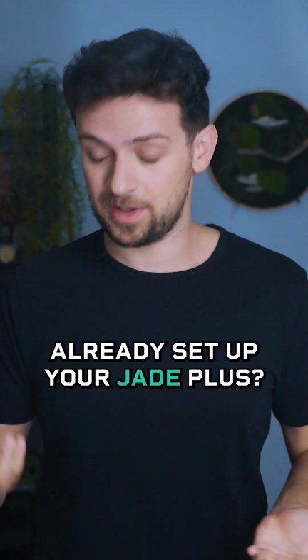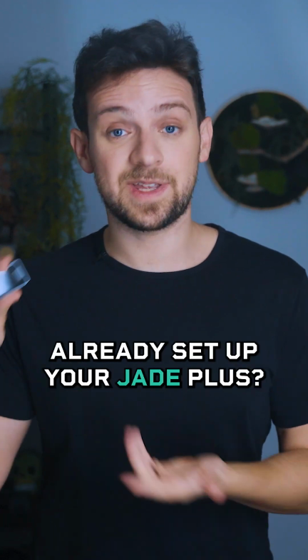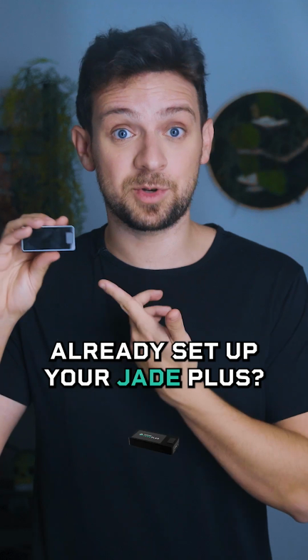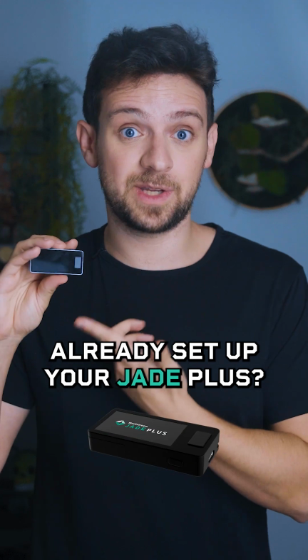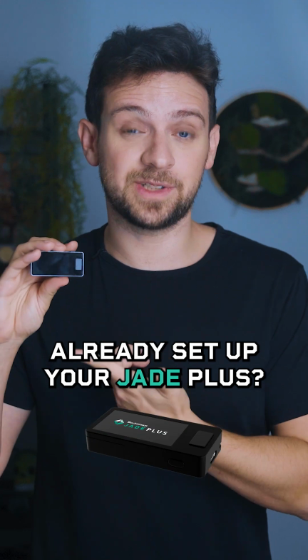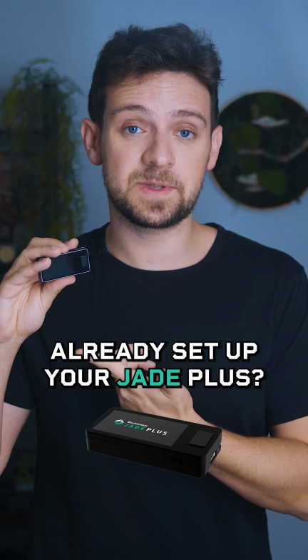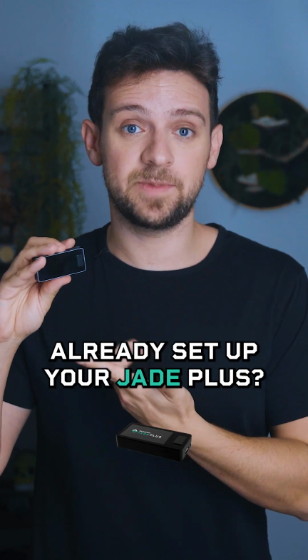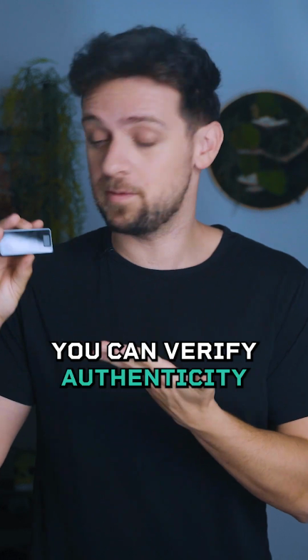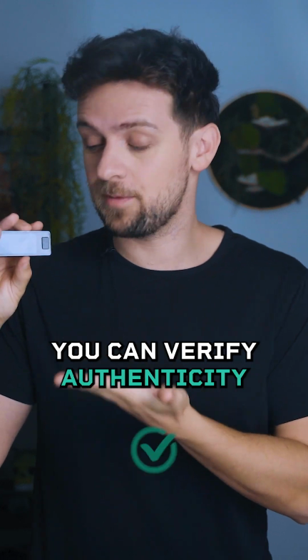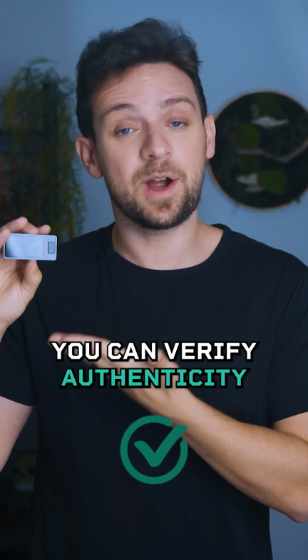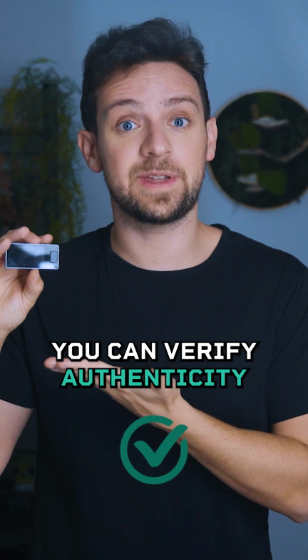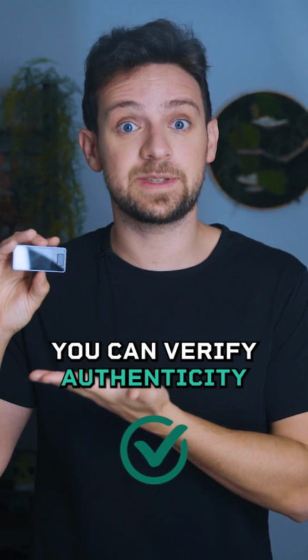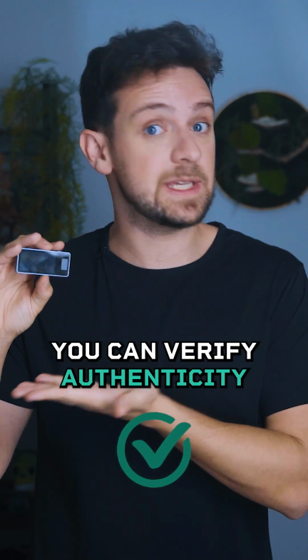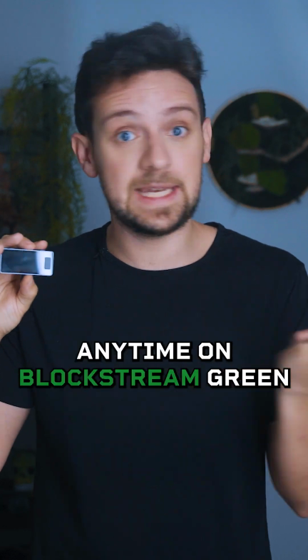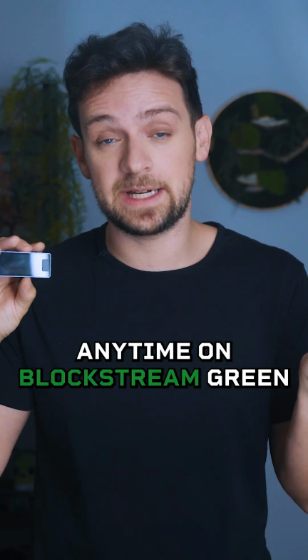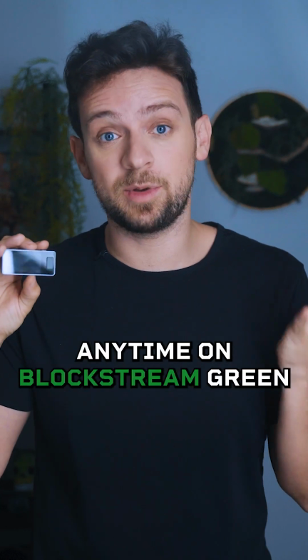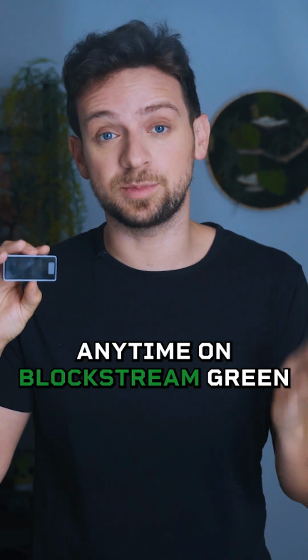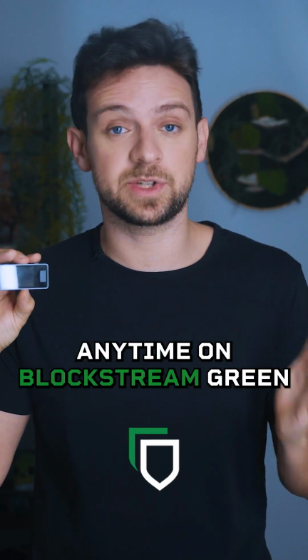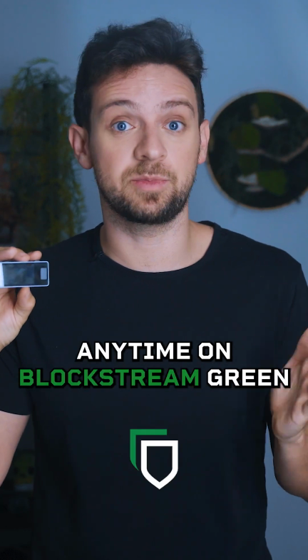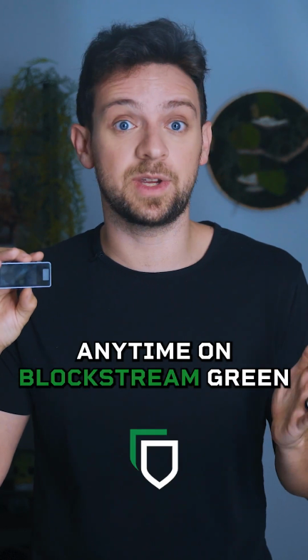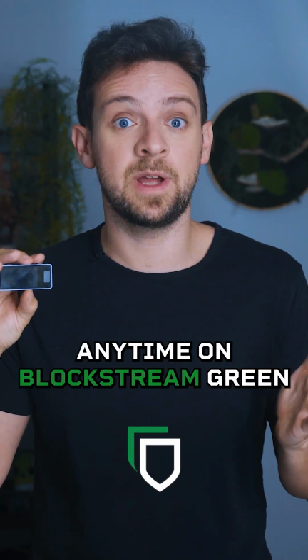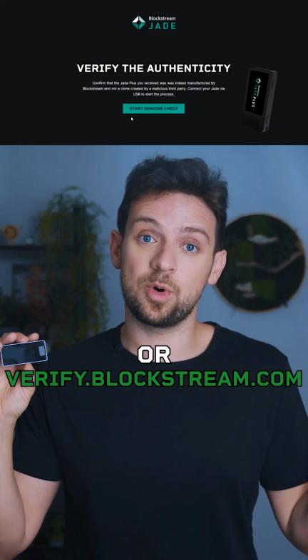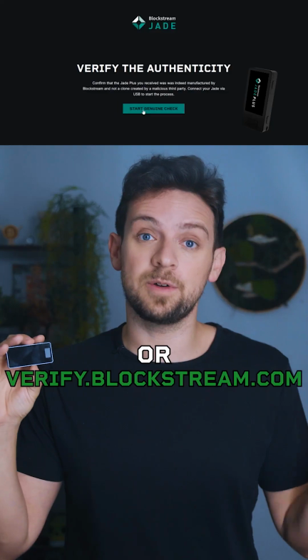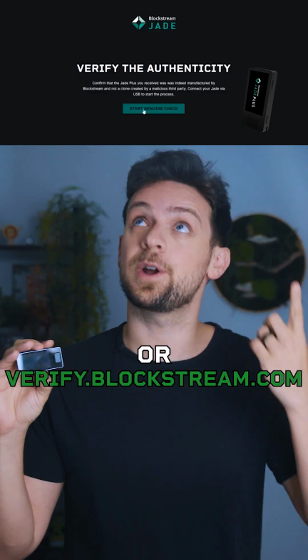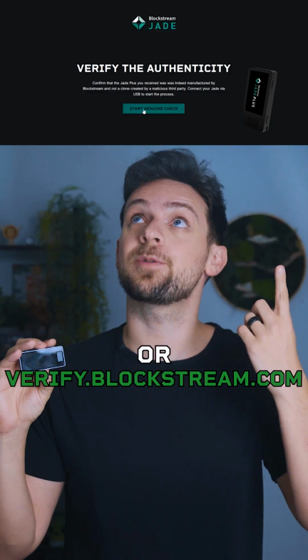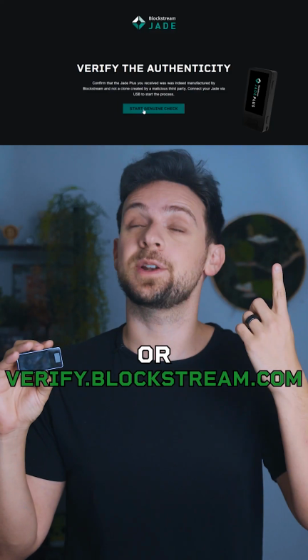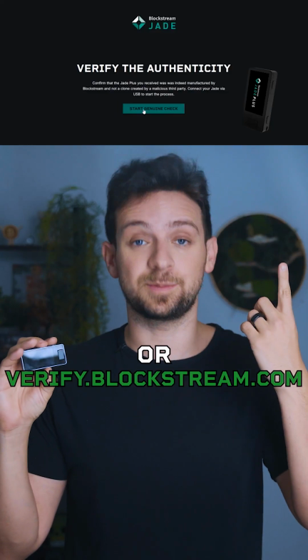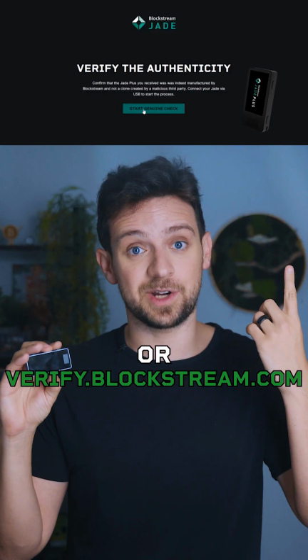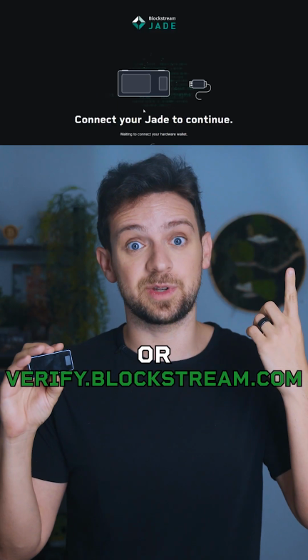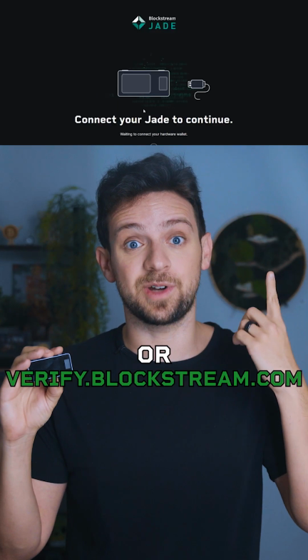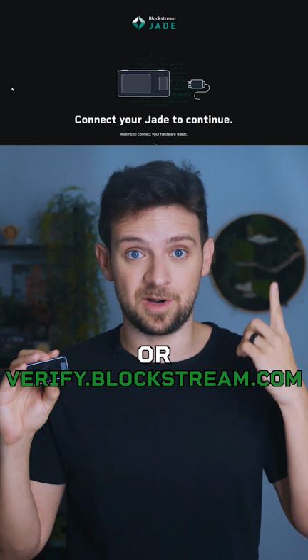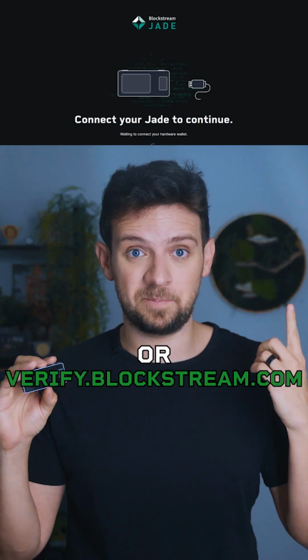Already set up your Jade Plus? You can verify authenticity anytime on Blockstream Green or verify.blockstream.com.